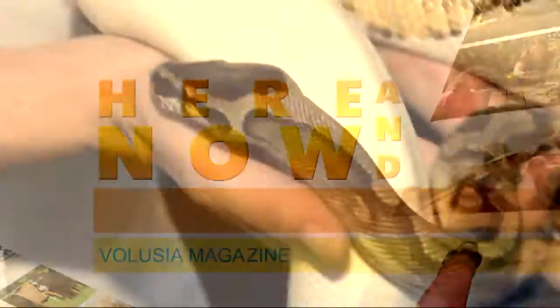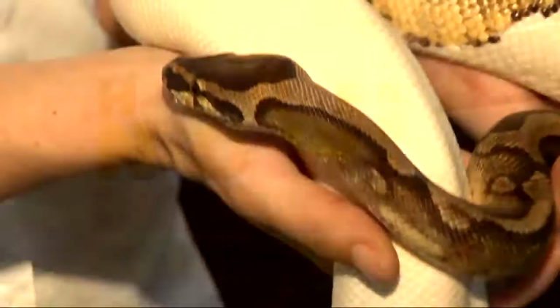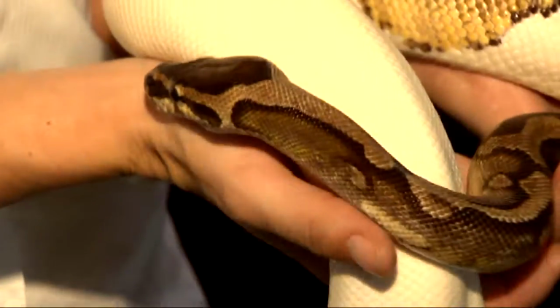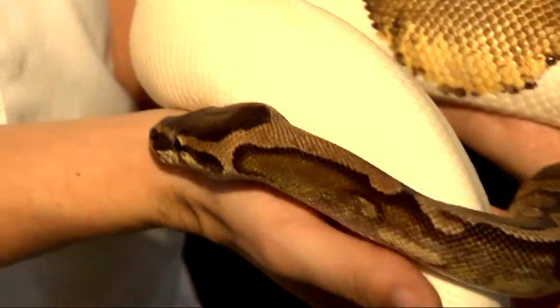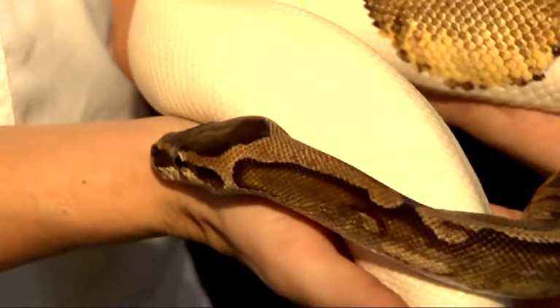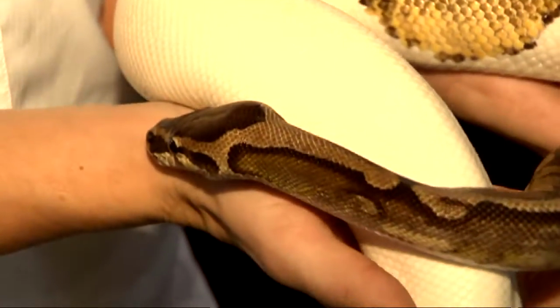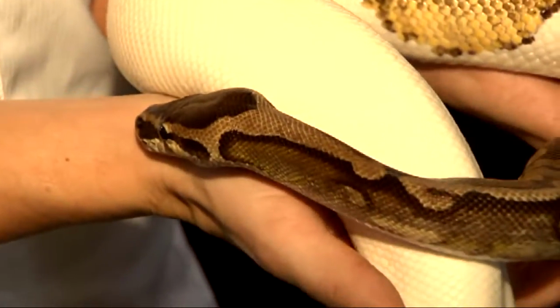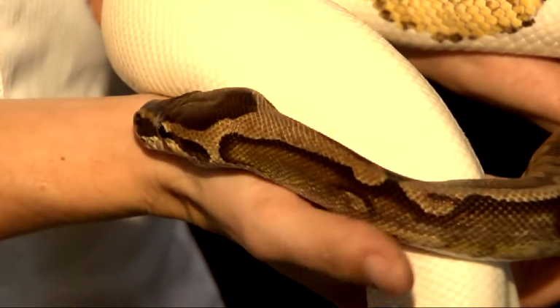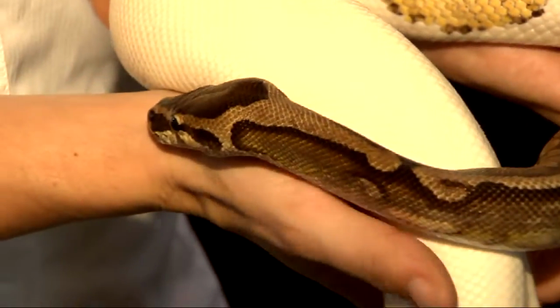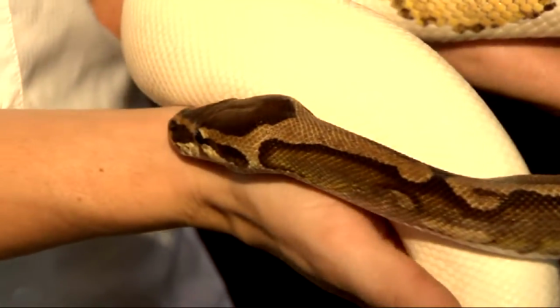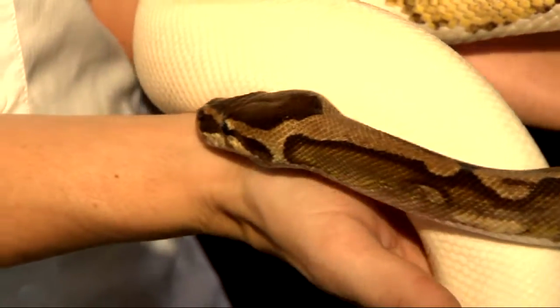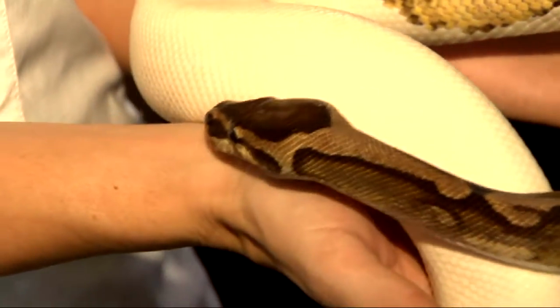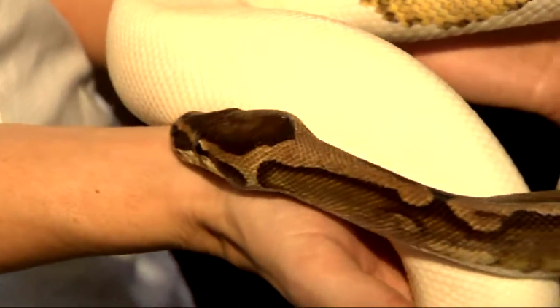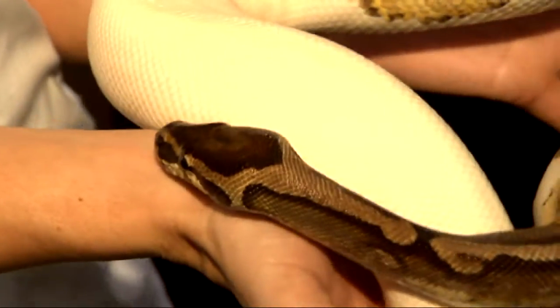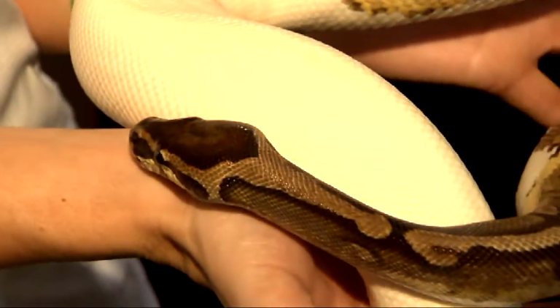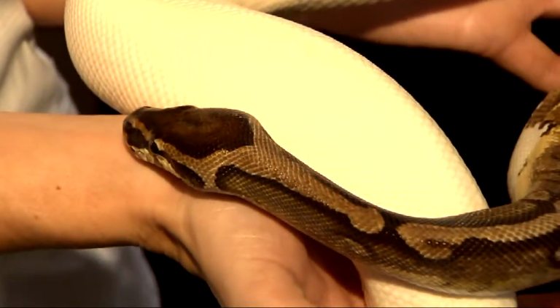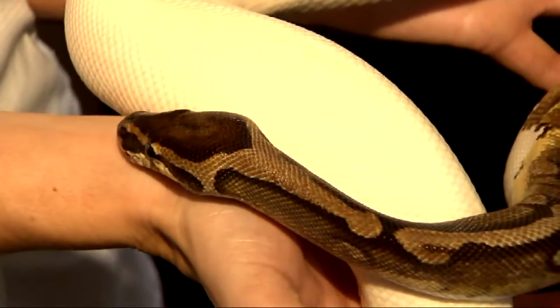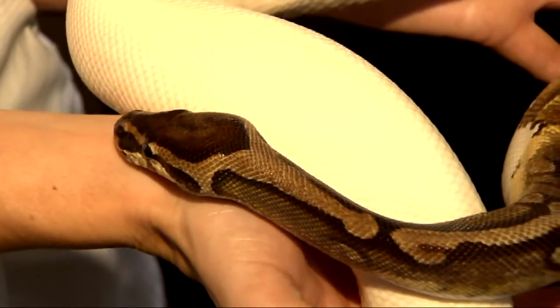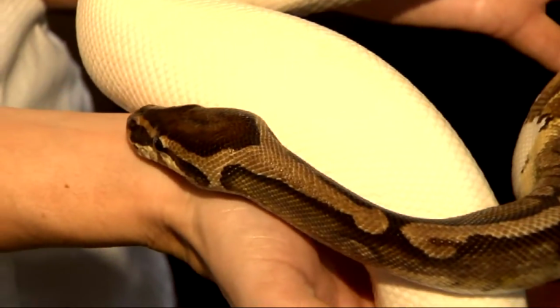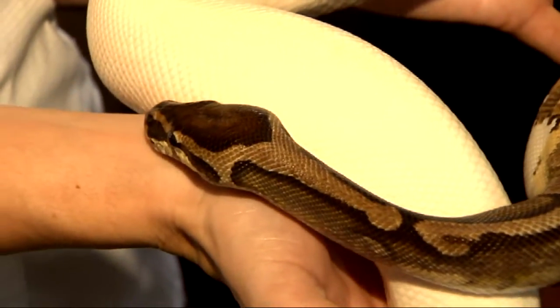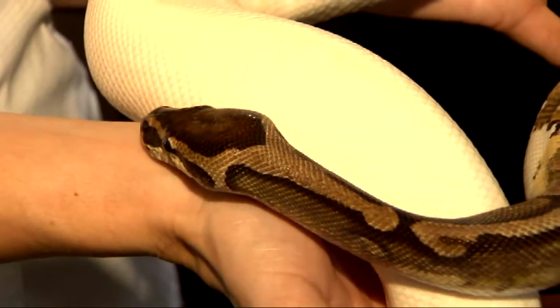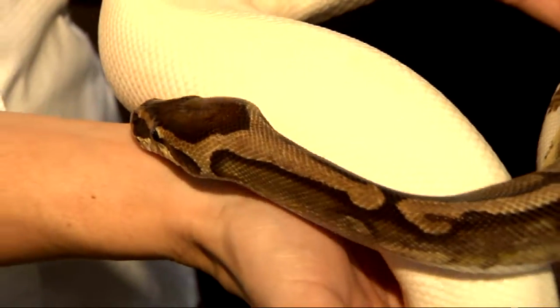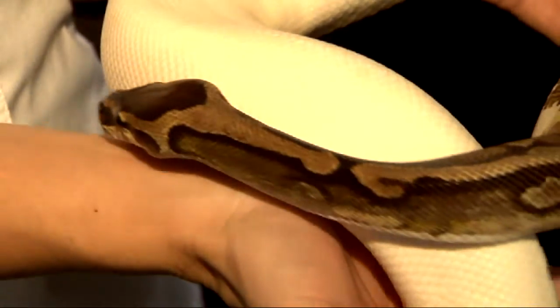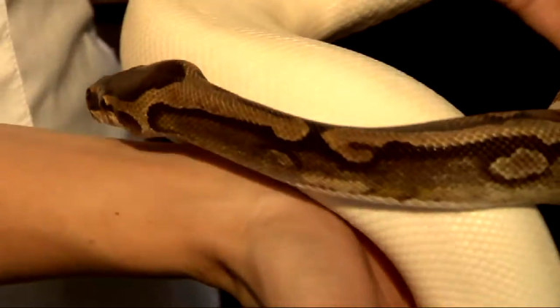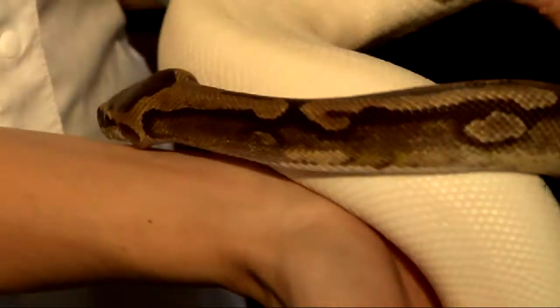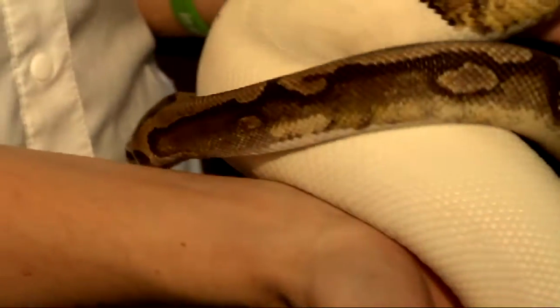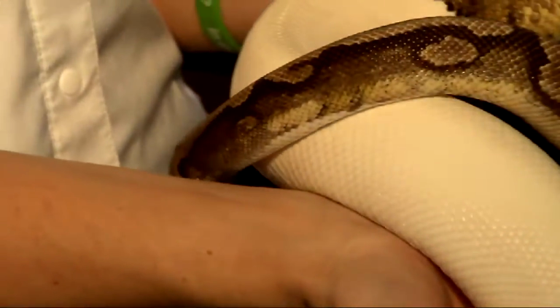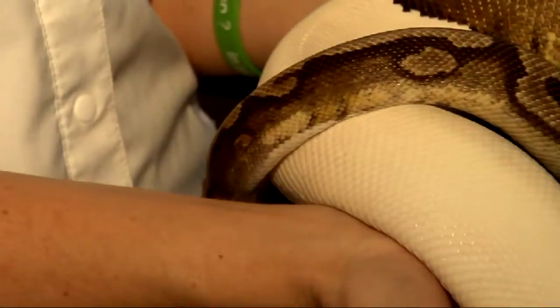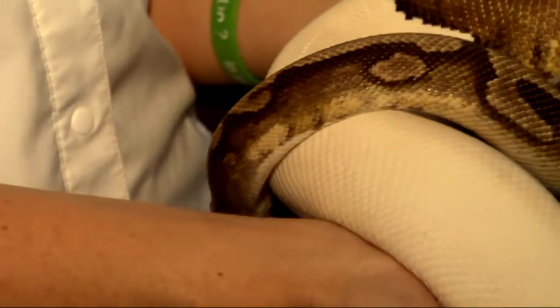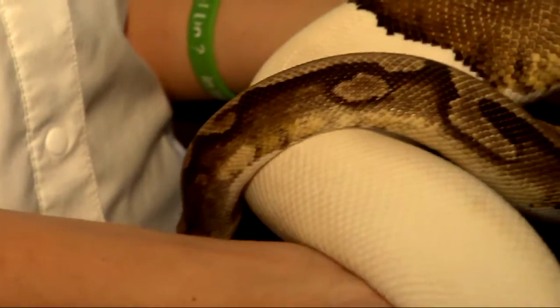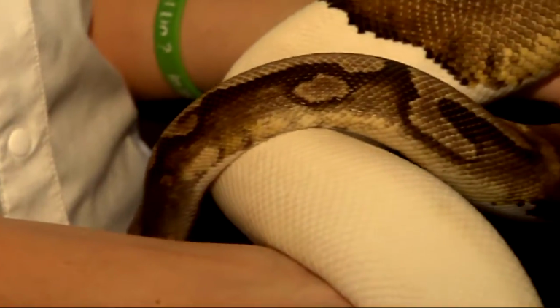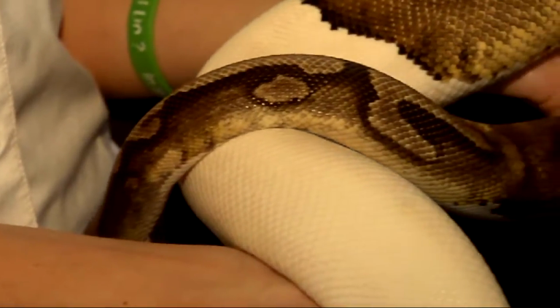This is Snoopy. Snoopy is a ball python. Ball pythons are native to West Africa. They don't get very big.